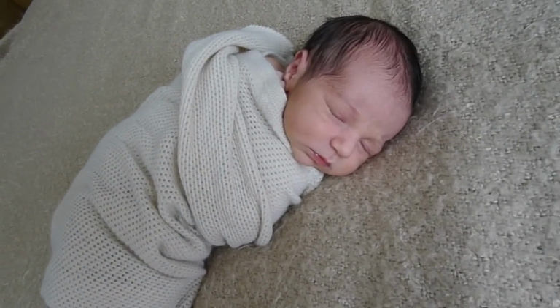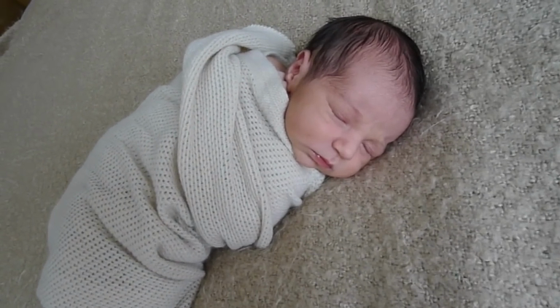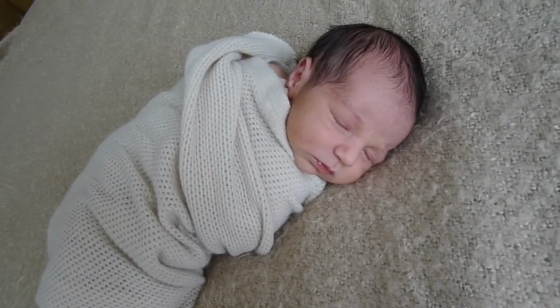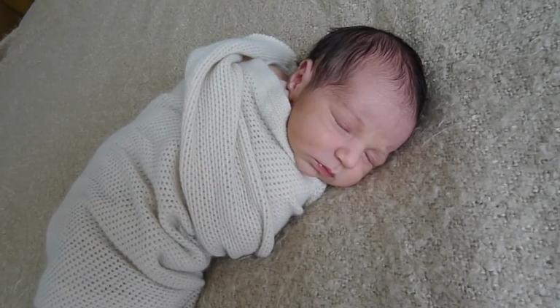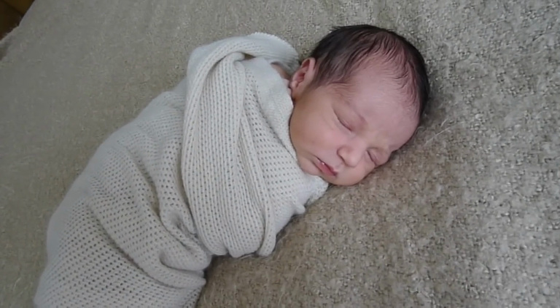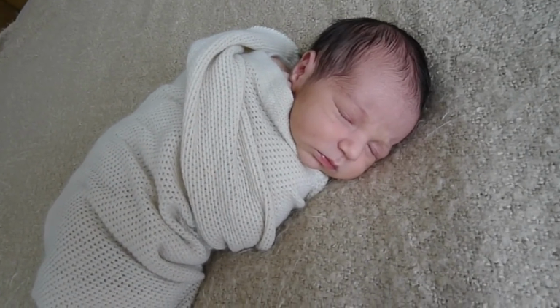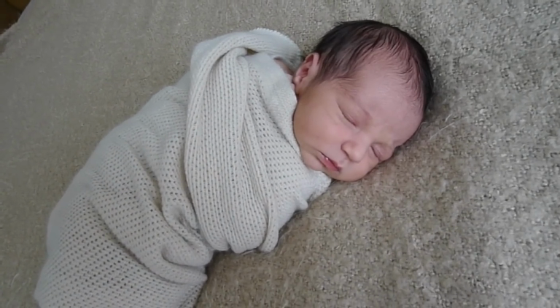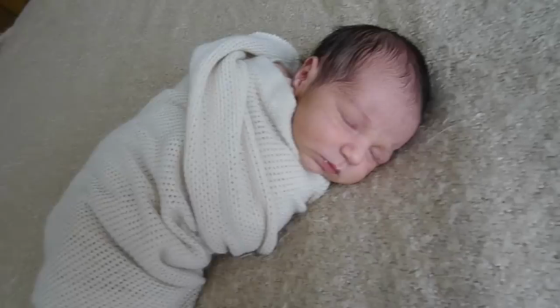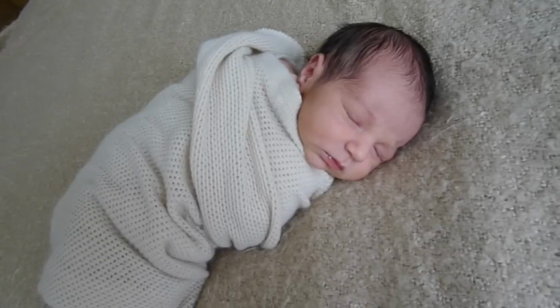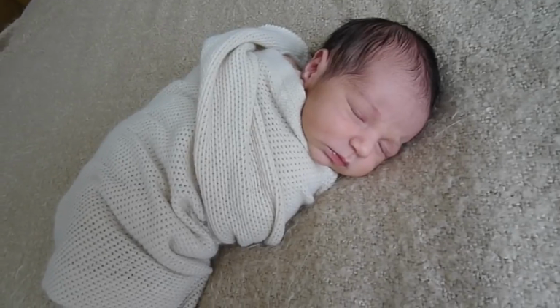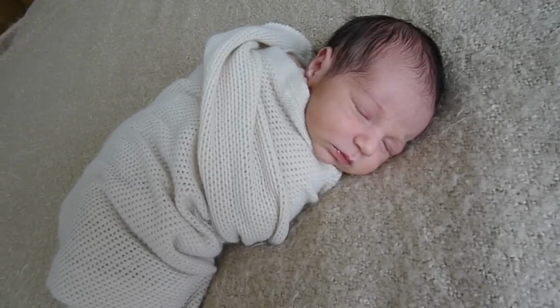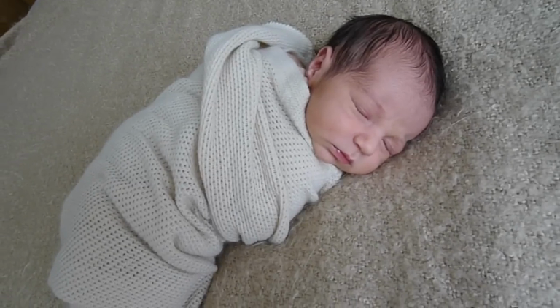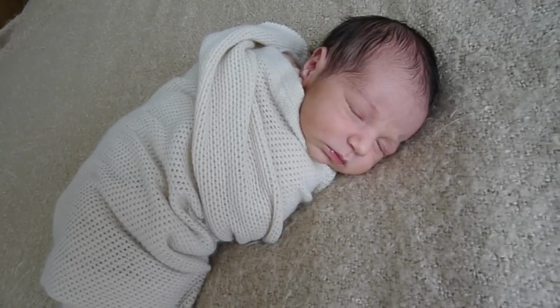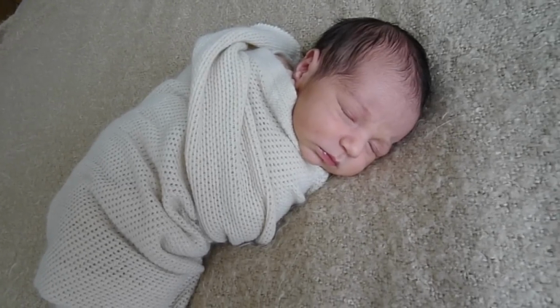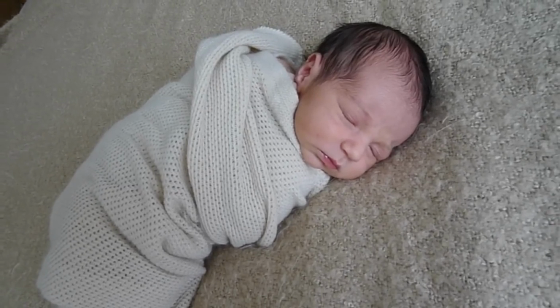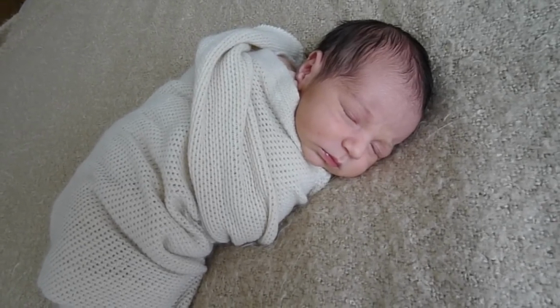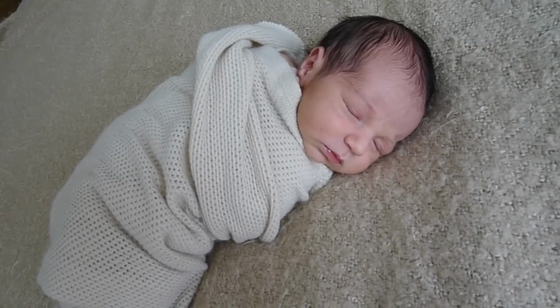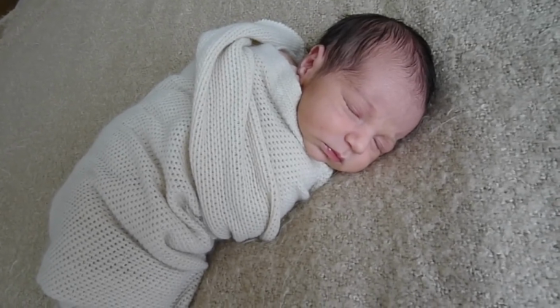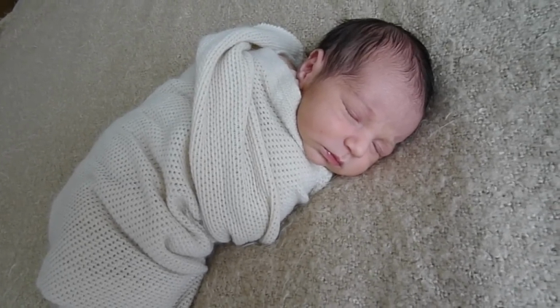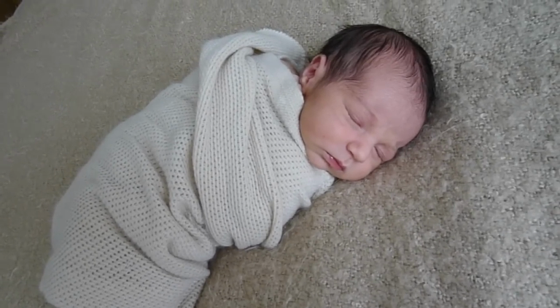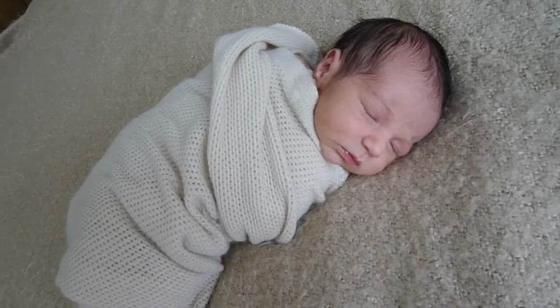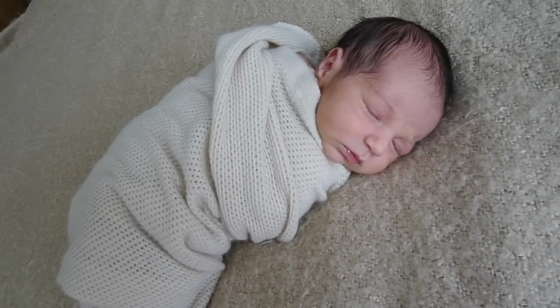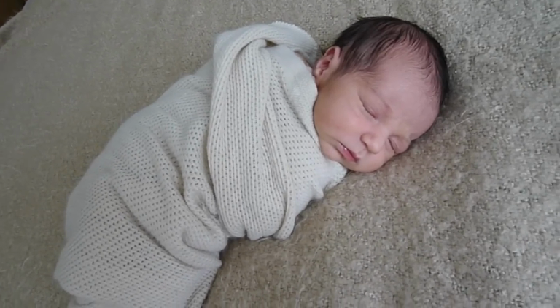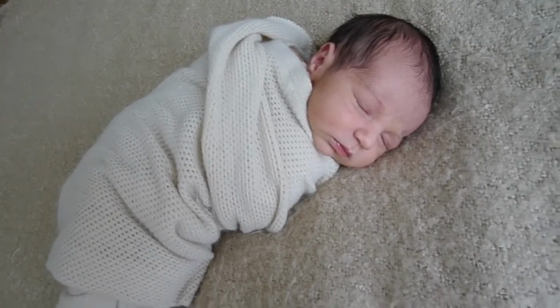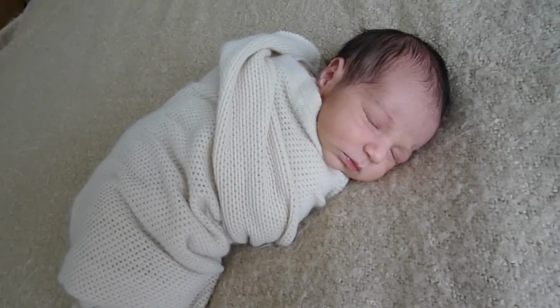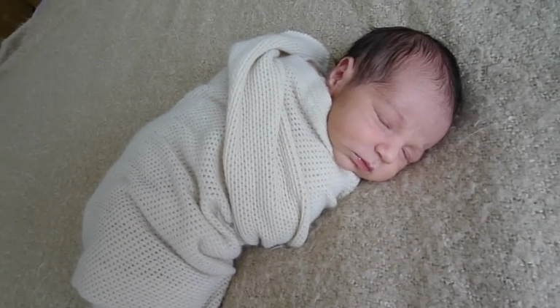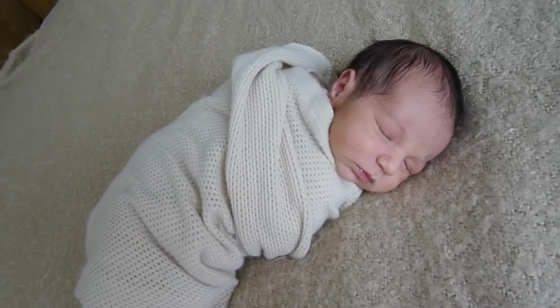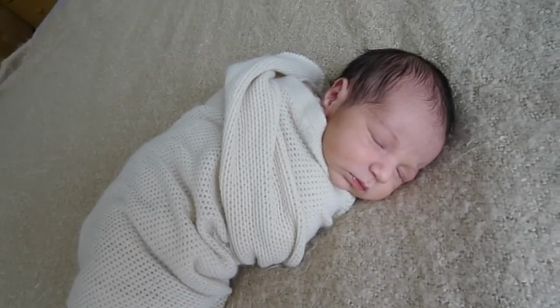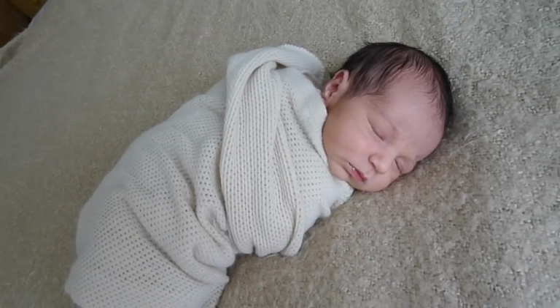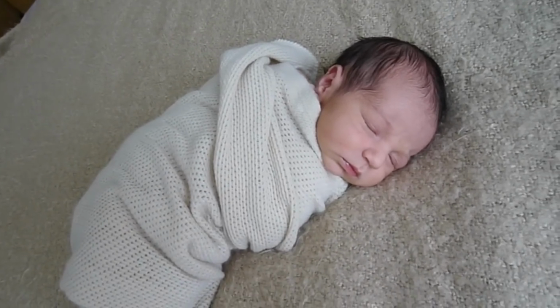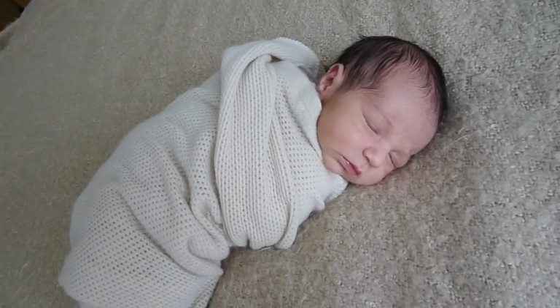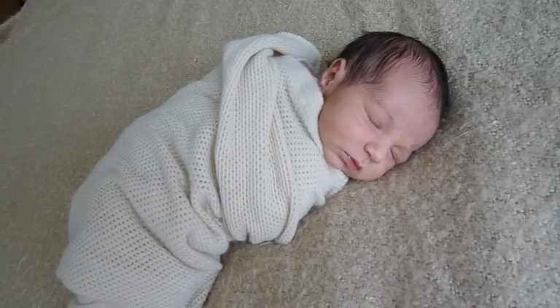Just laid him down and he is out. So I'm going to adjust the swaddle a little bit.